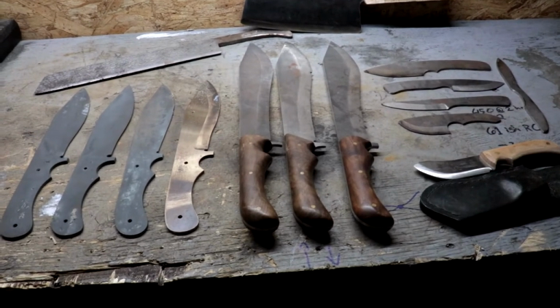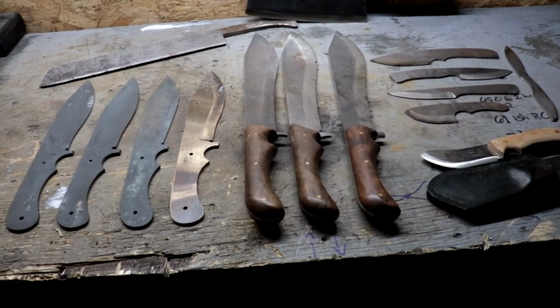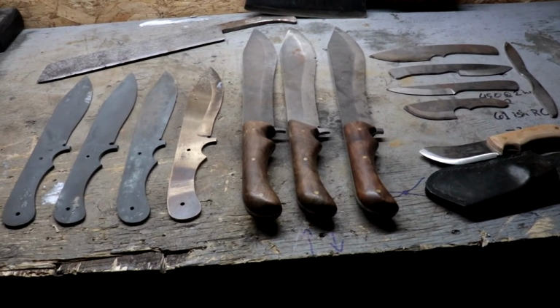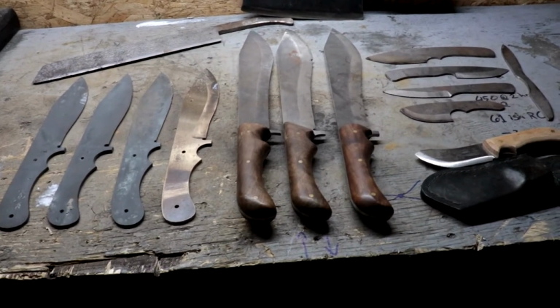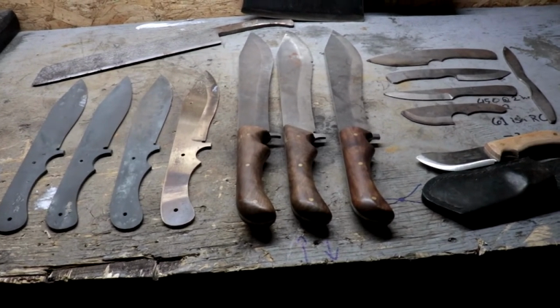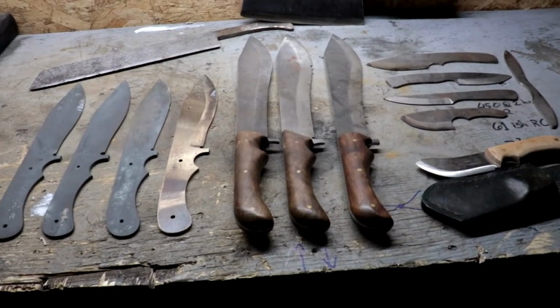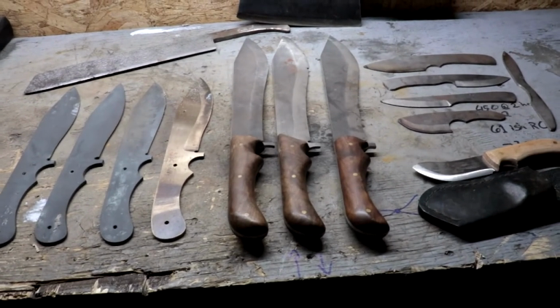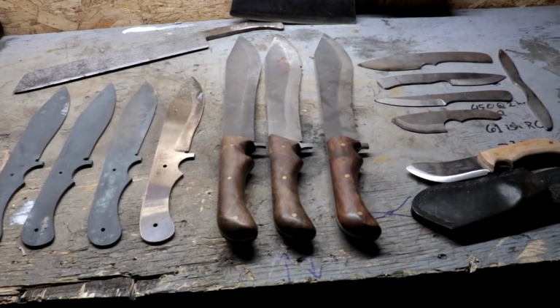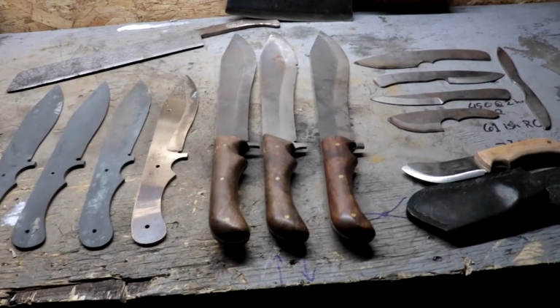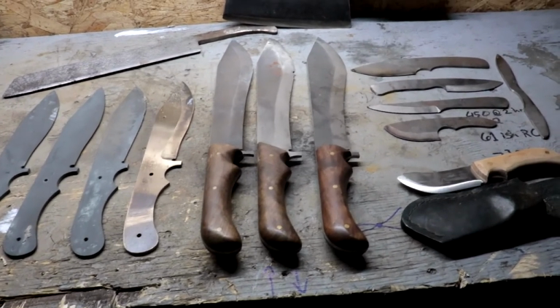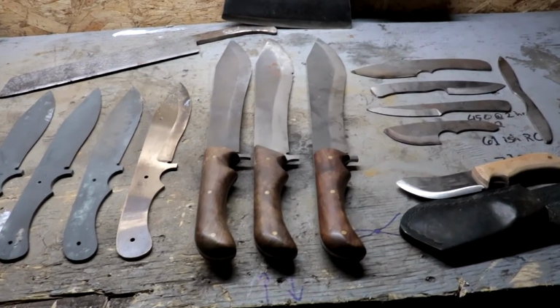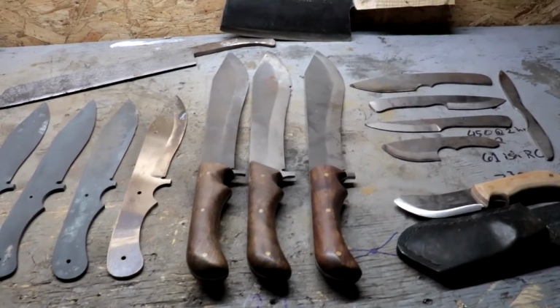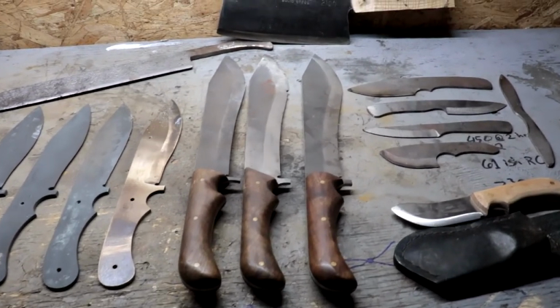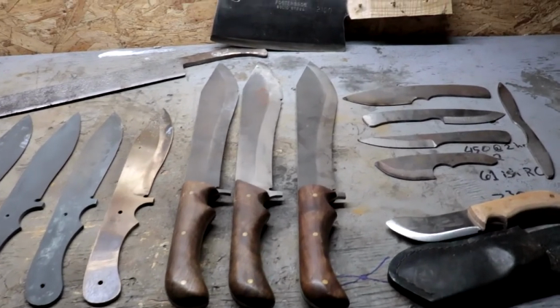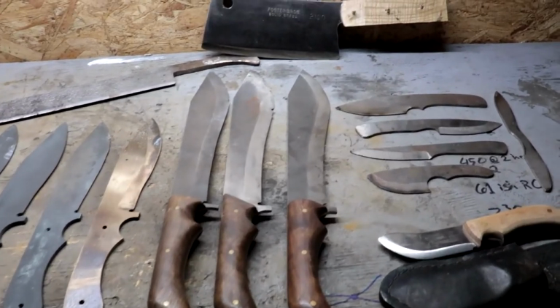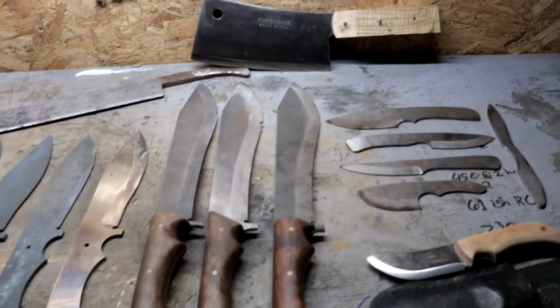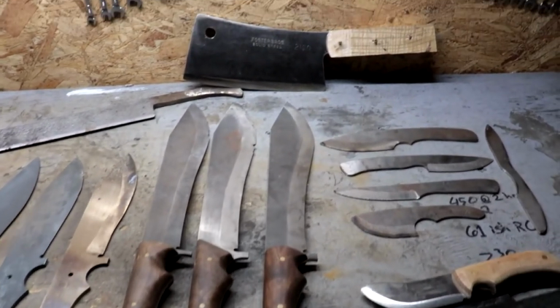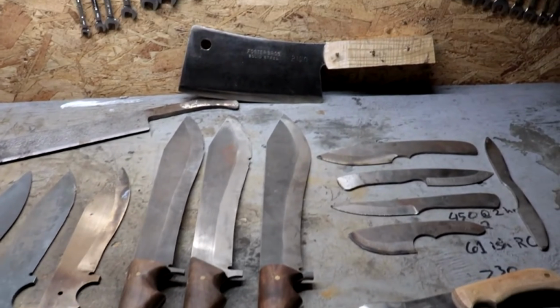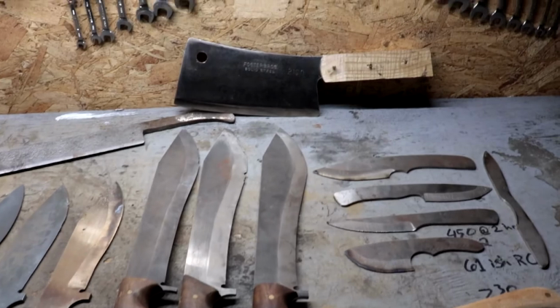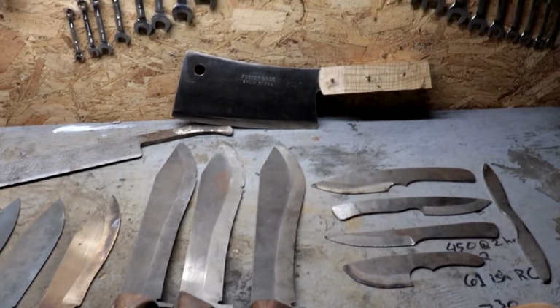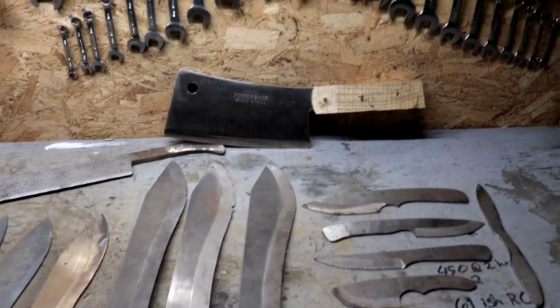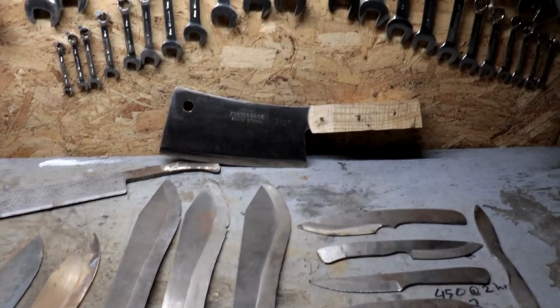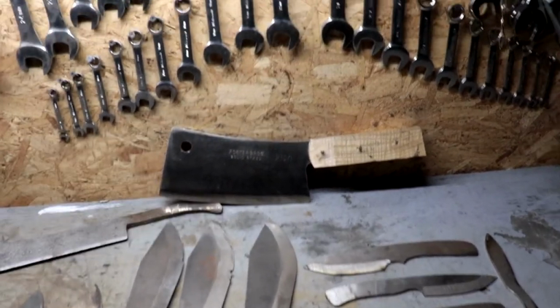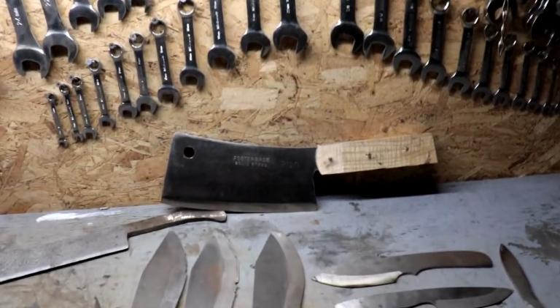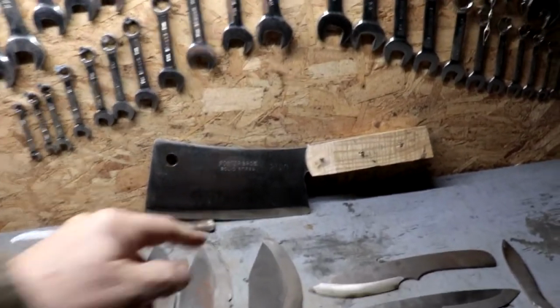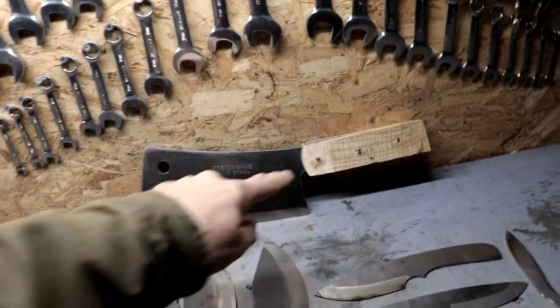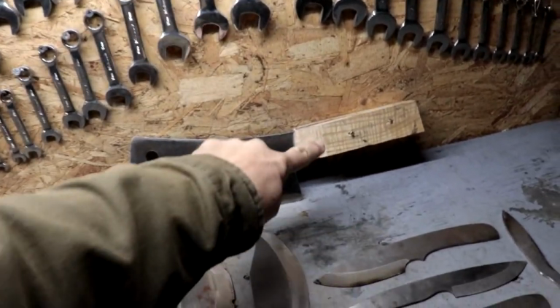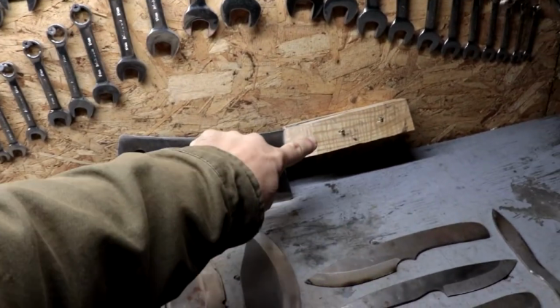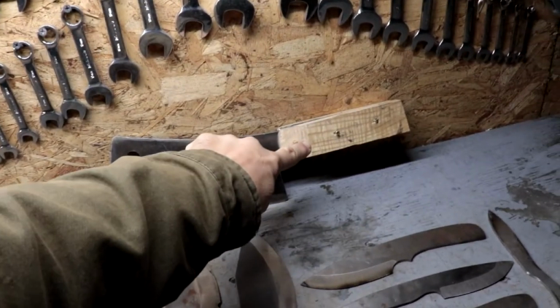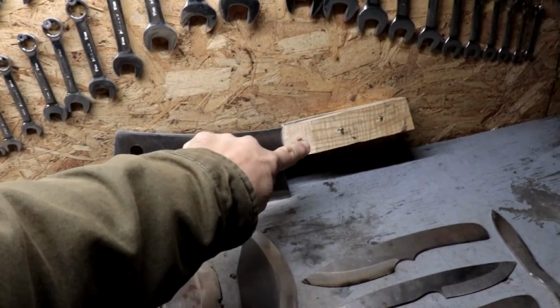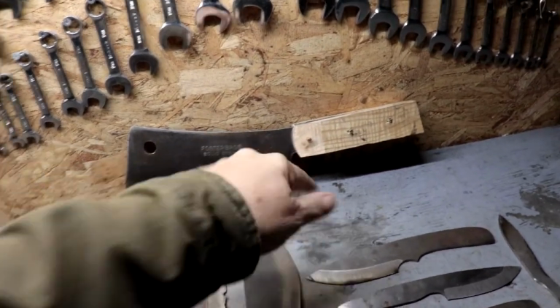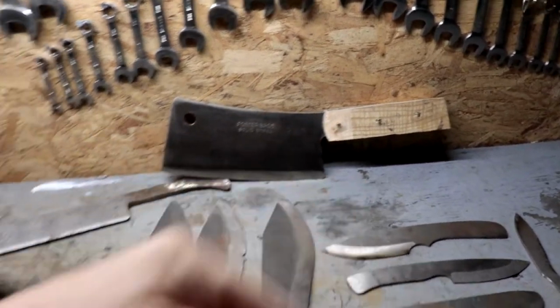Alright guys, here's a small sample of what Tyler's been working on. And like I said today, we're going to put the handle on this meat cleaver.